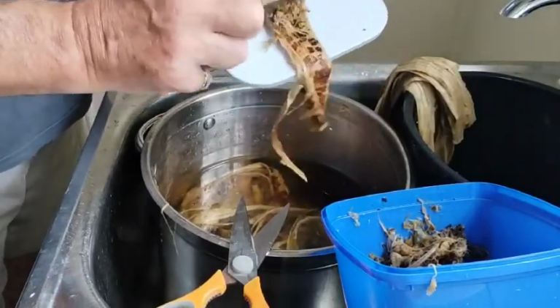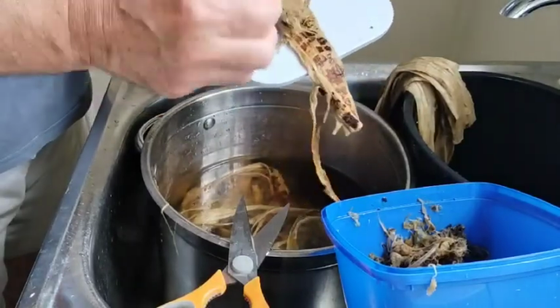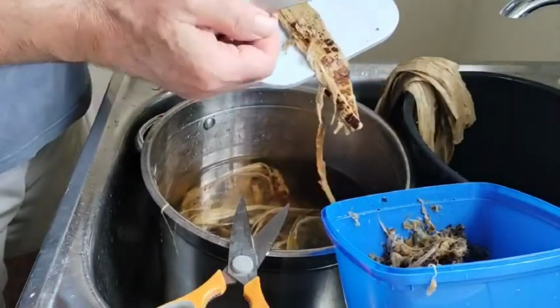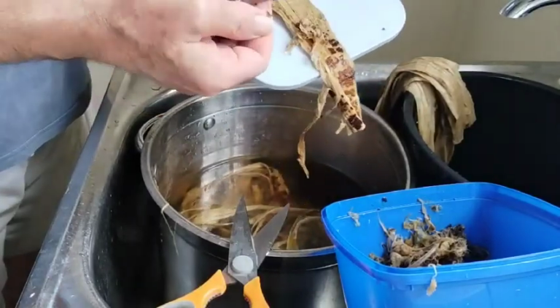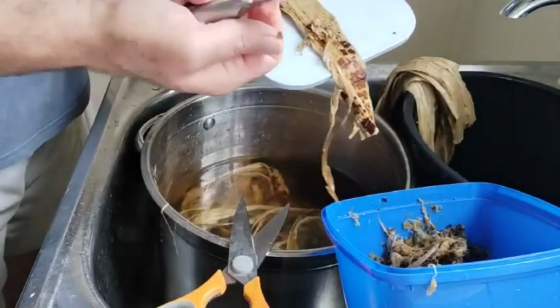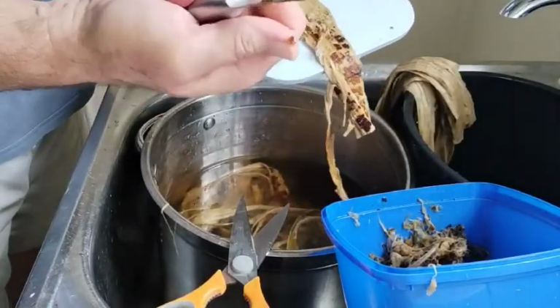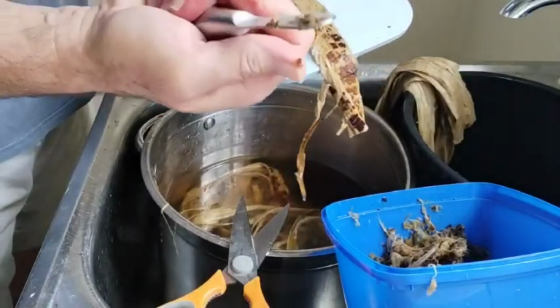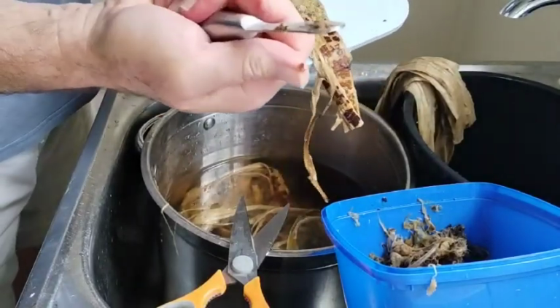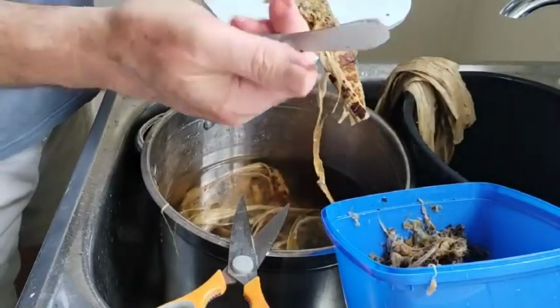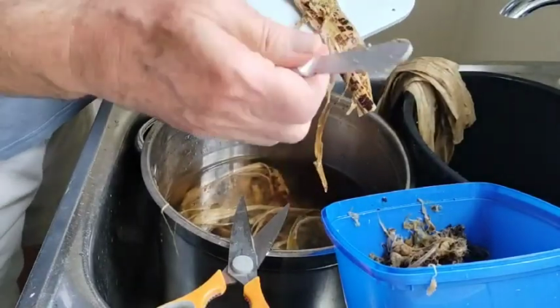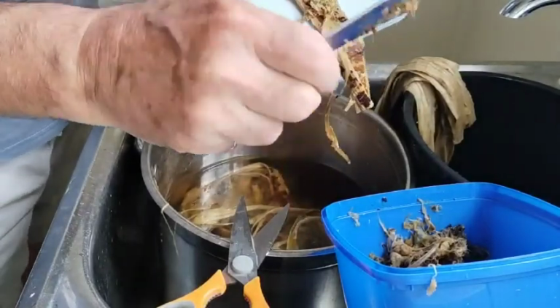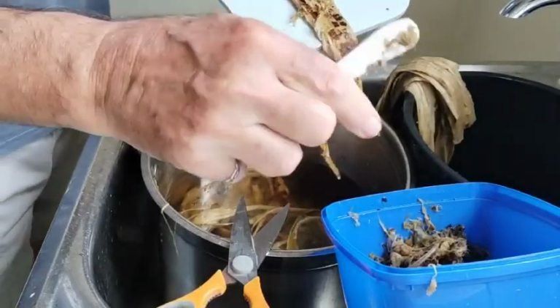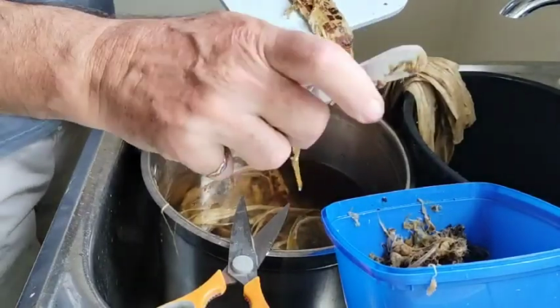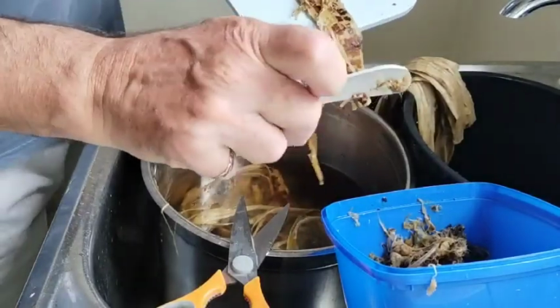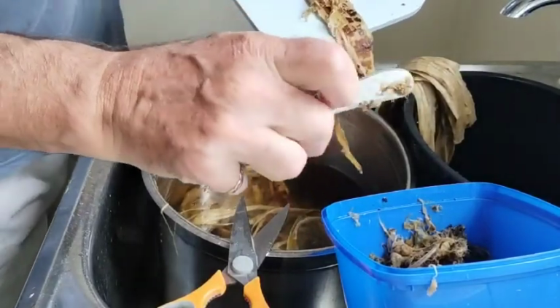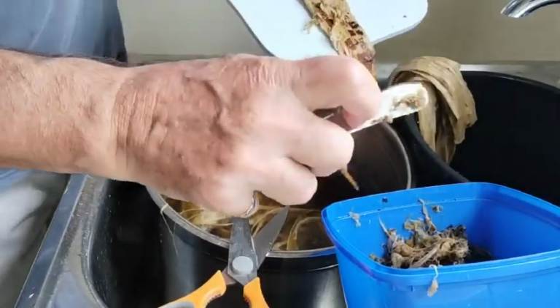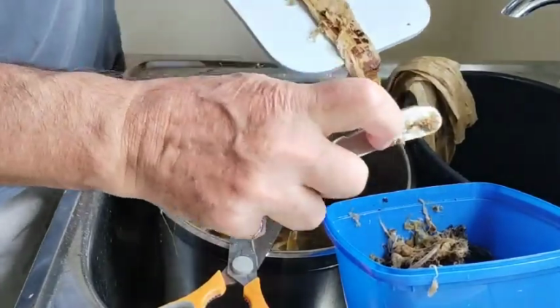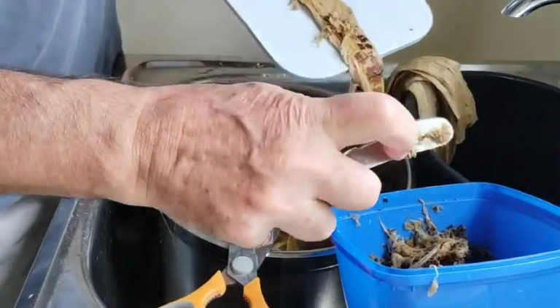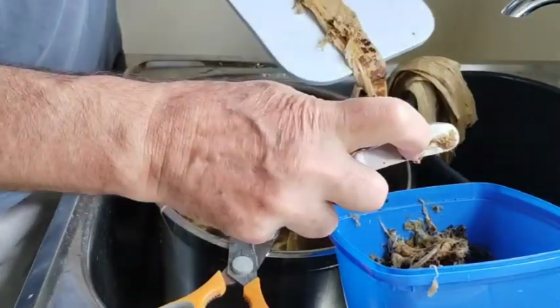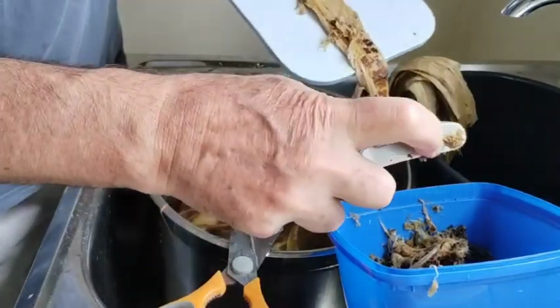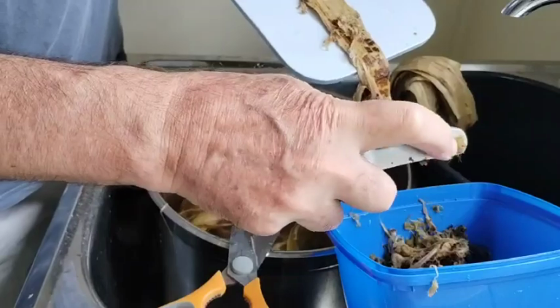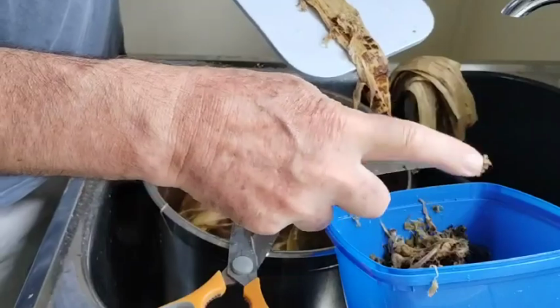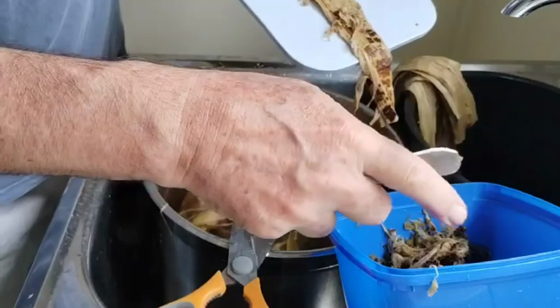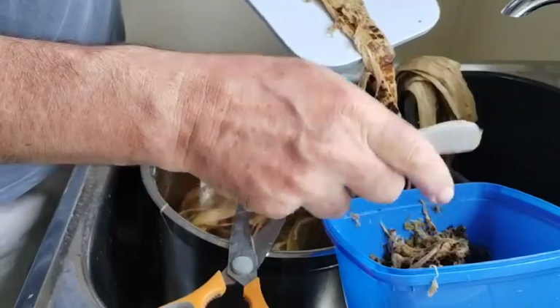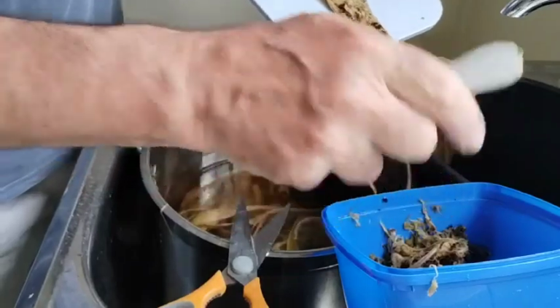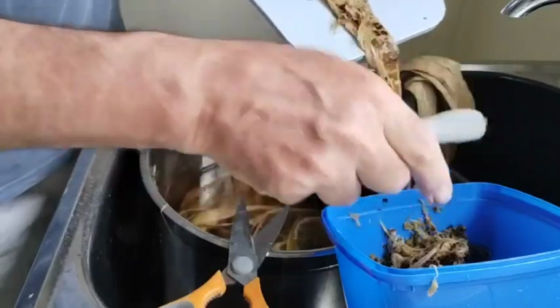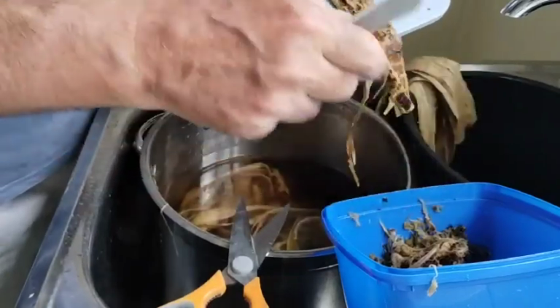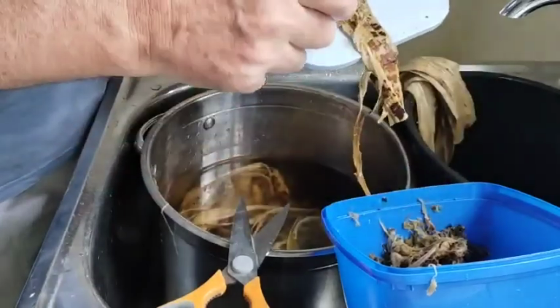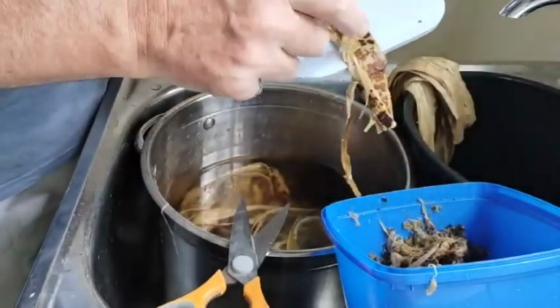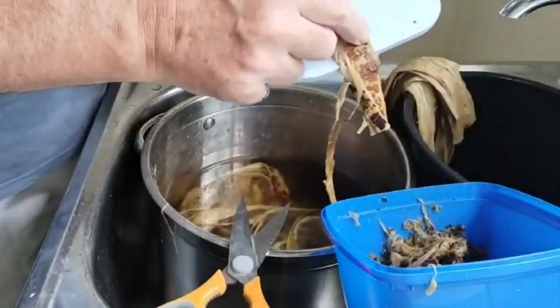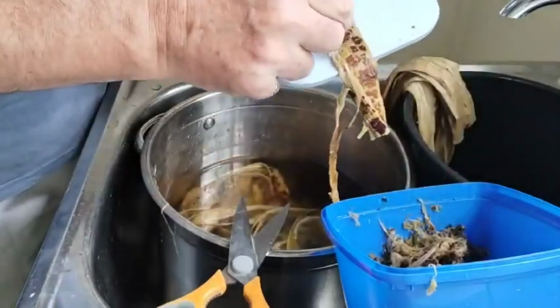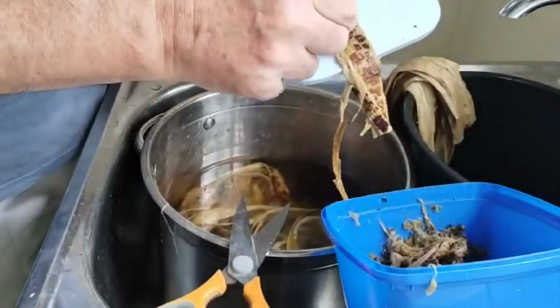This is just a cheese knife. I use the blunt edge of the cheese knife — it seems to work the best.